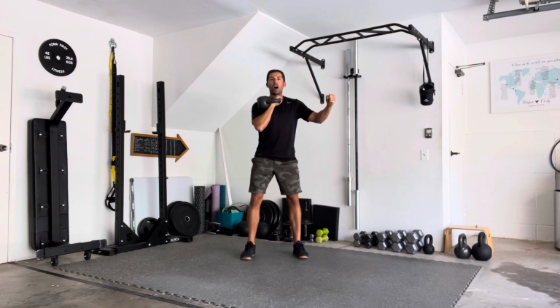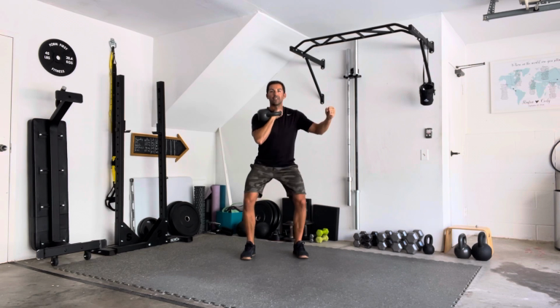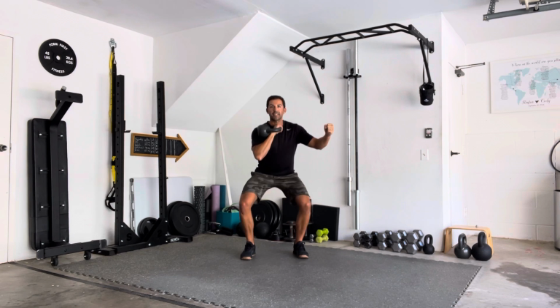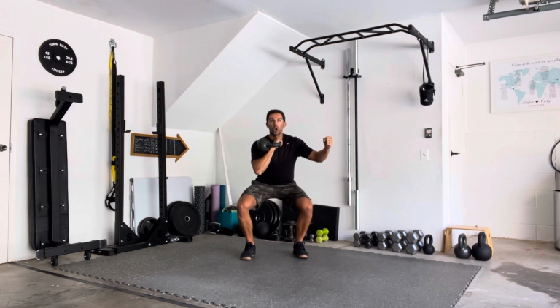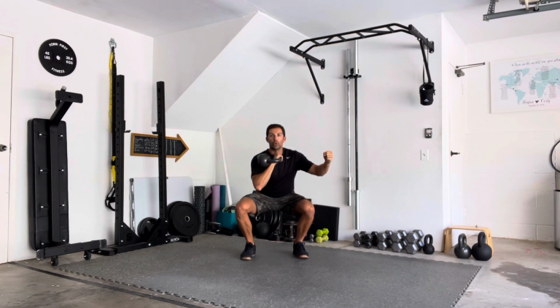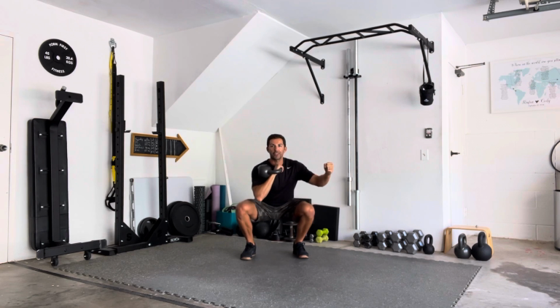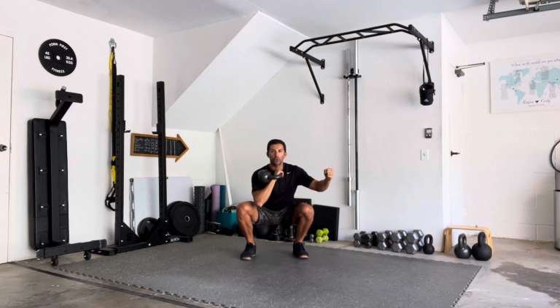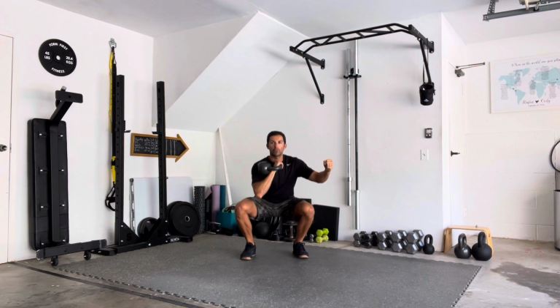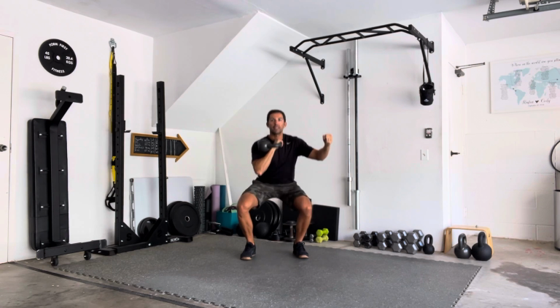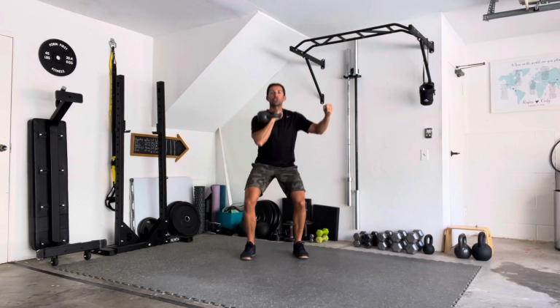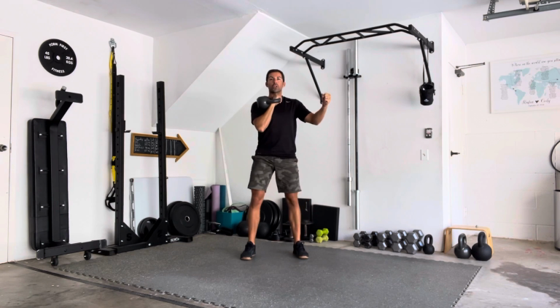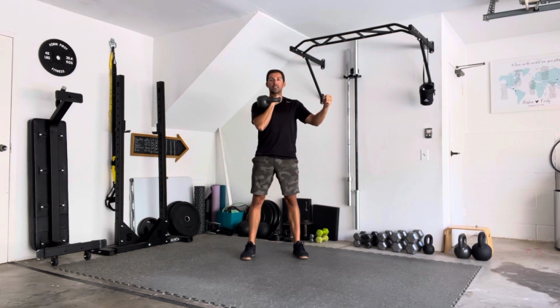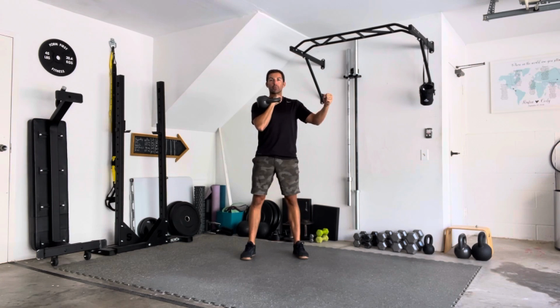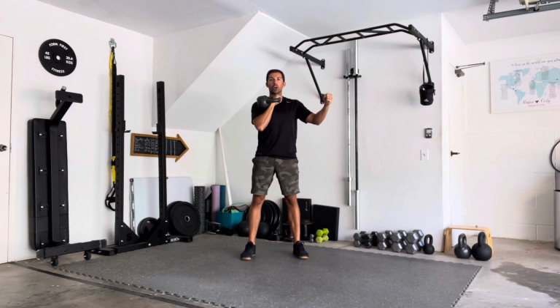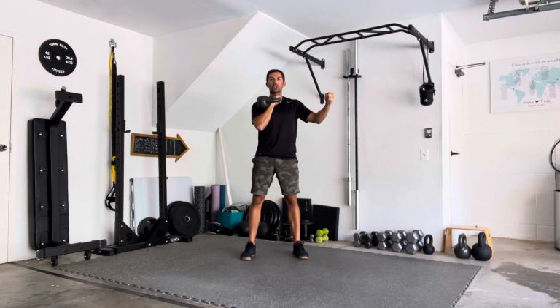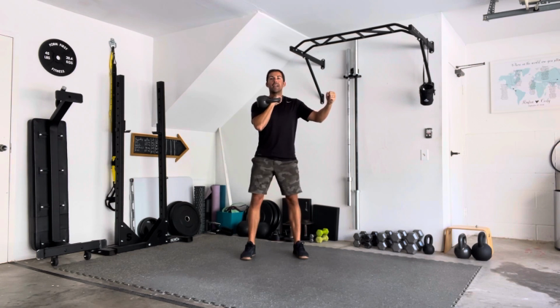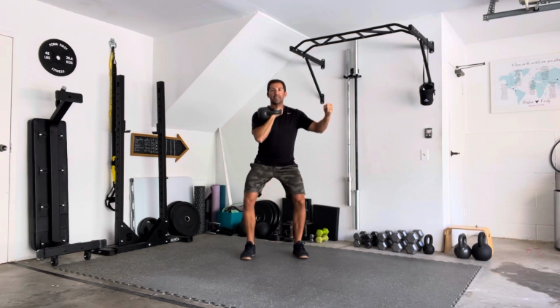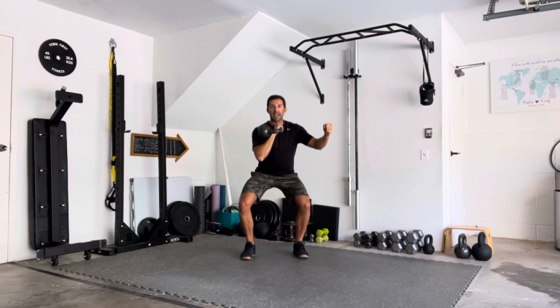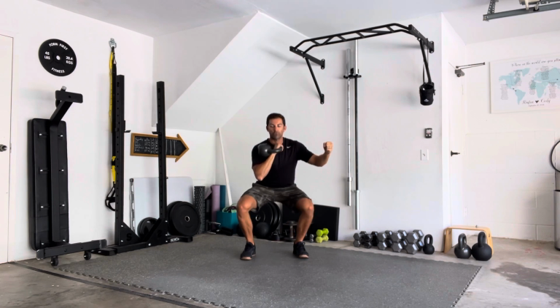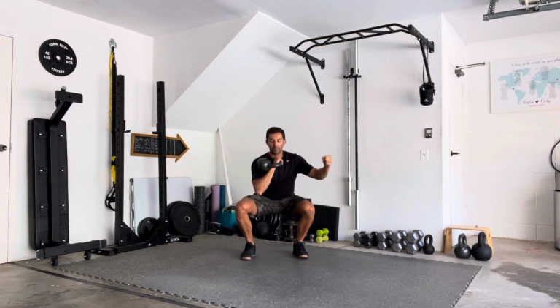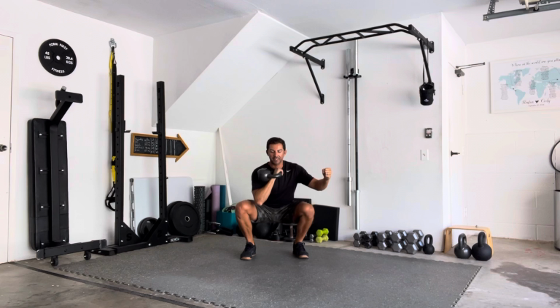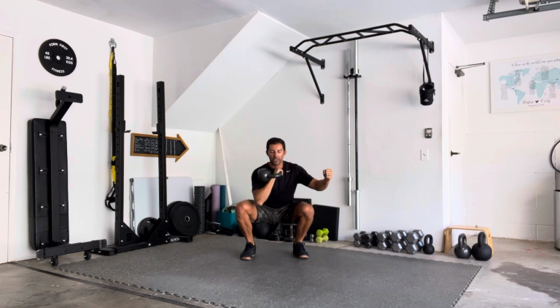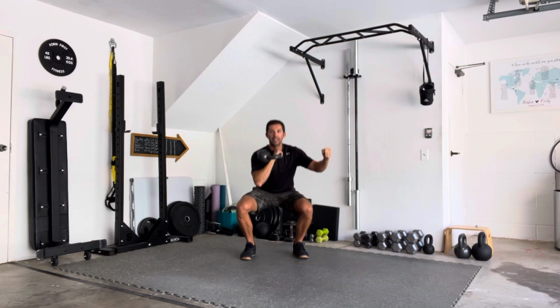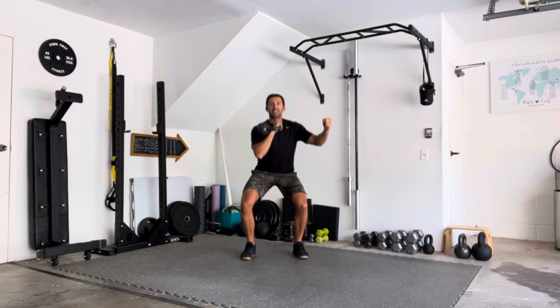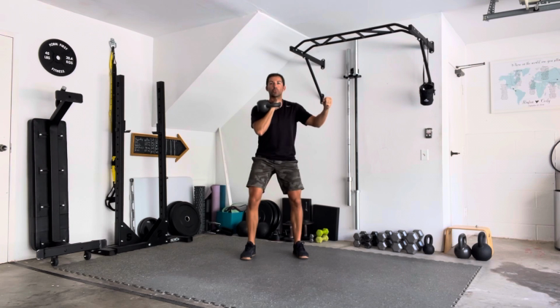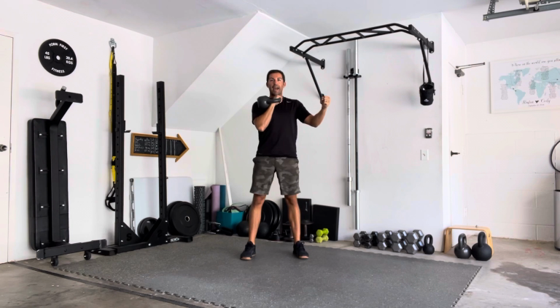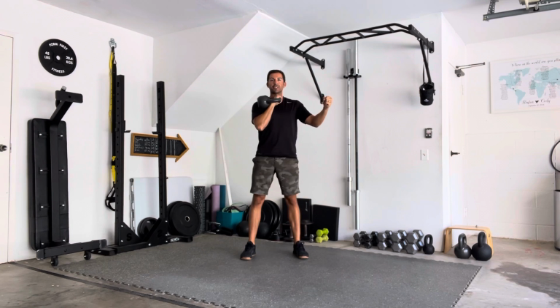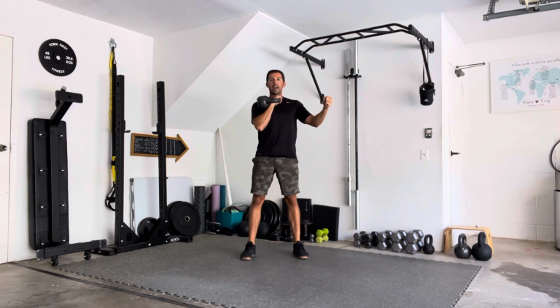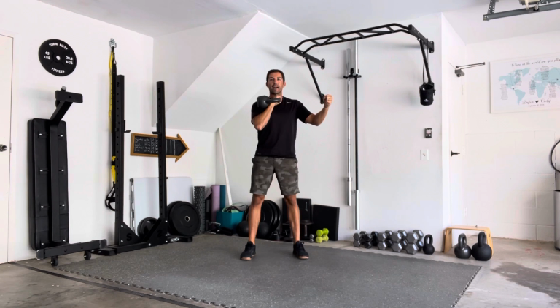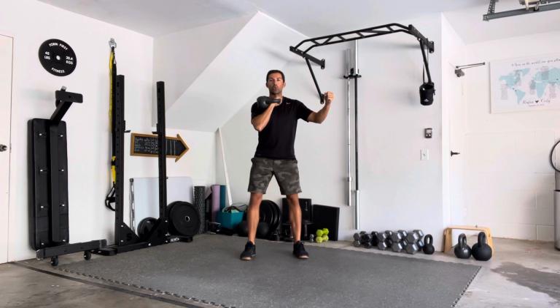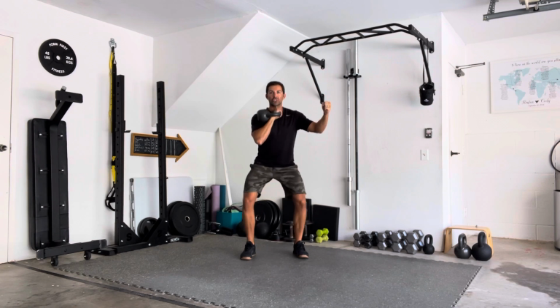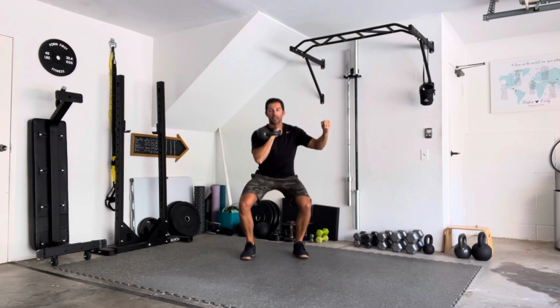You'll feel those obliques working a little bit harder in this half rack position since we have to find that core stability.